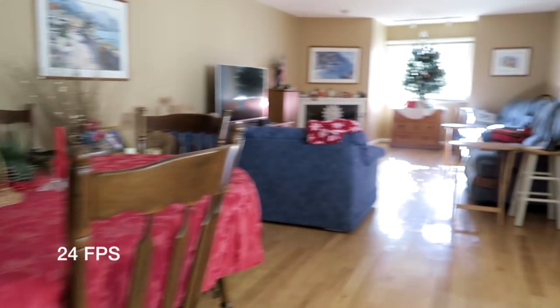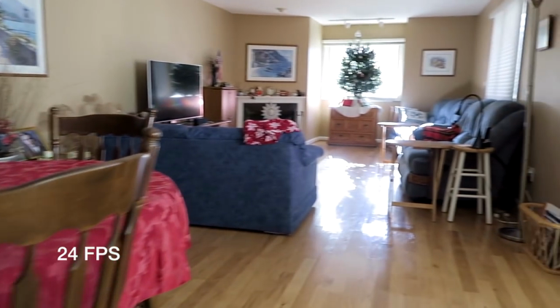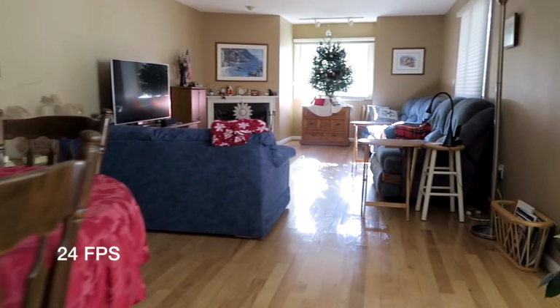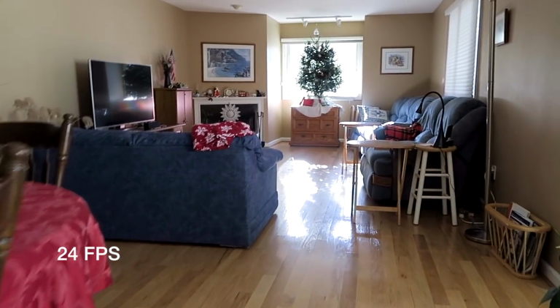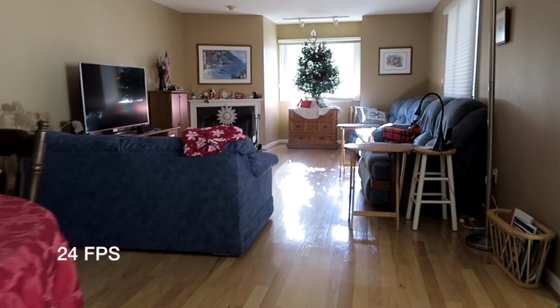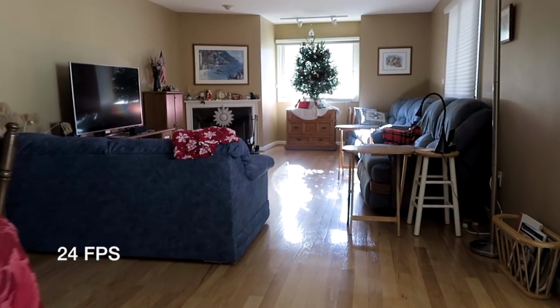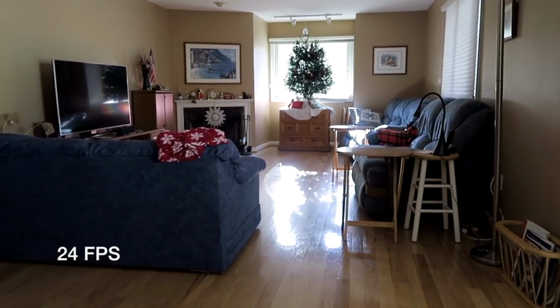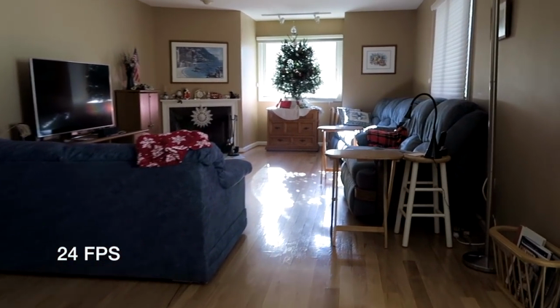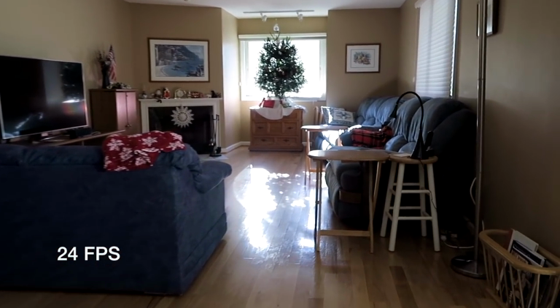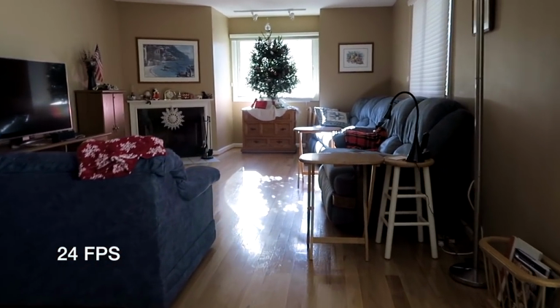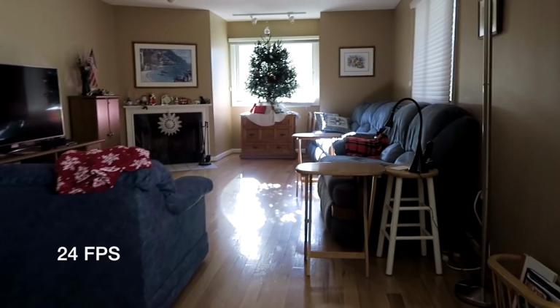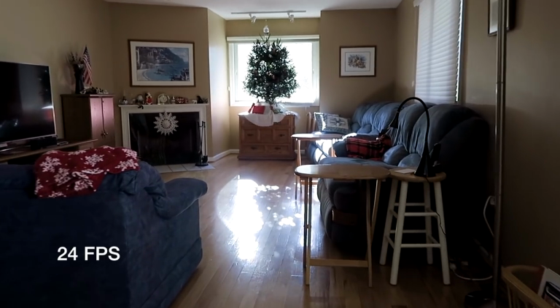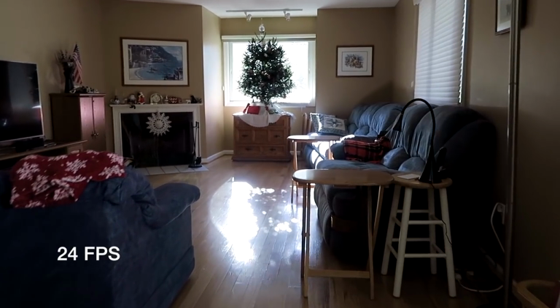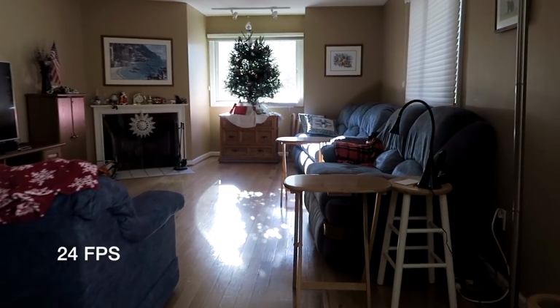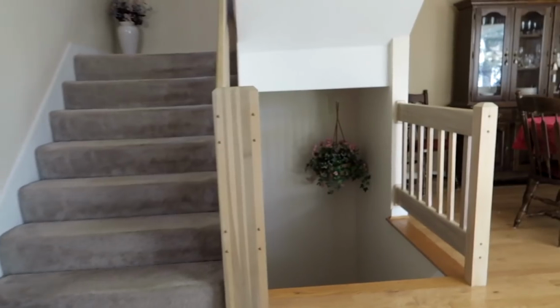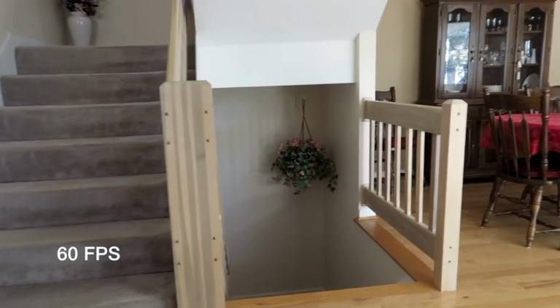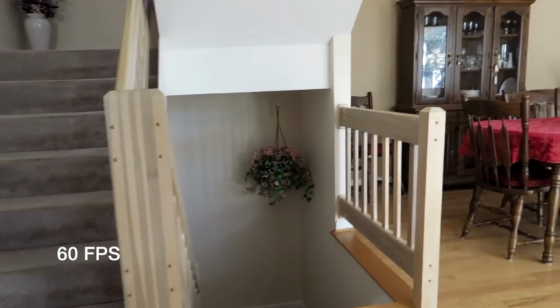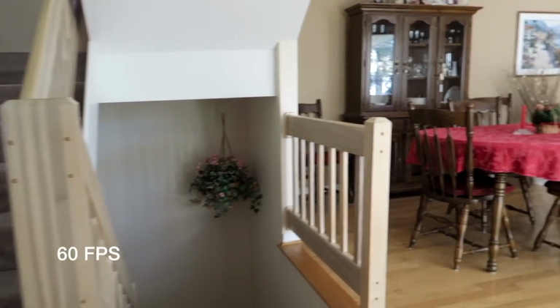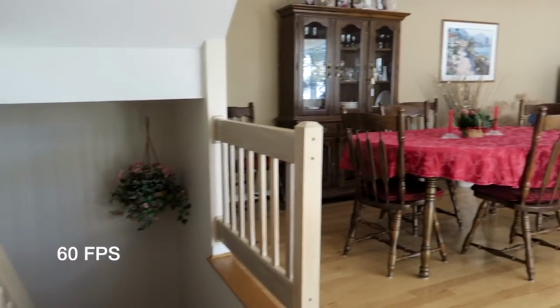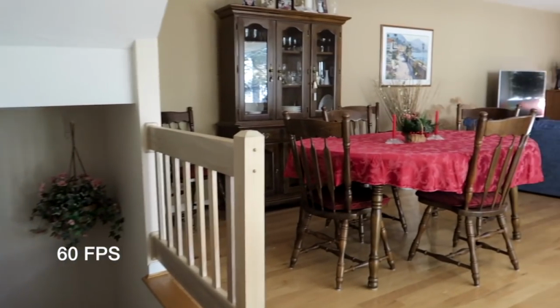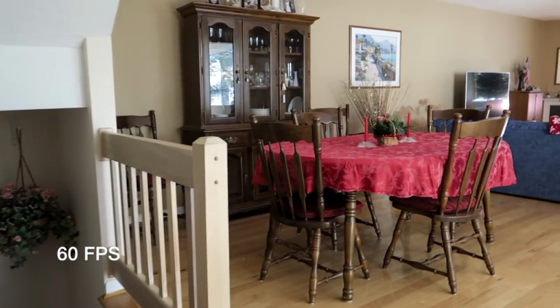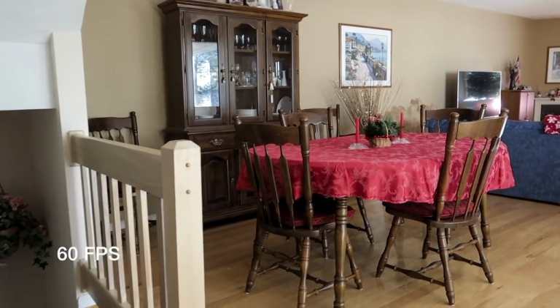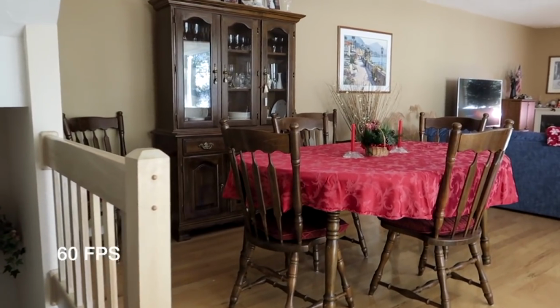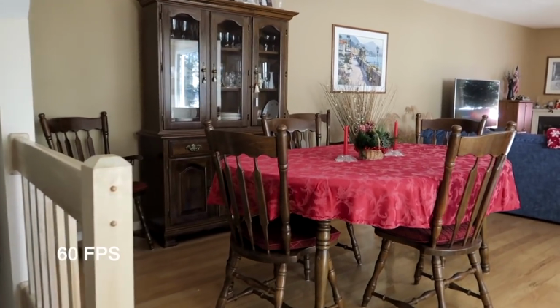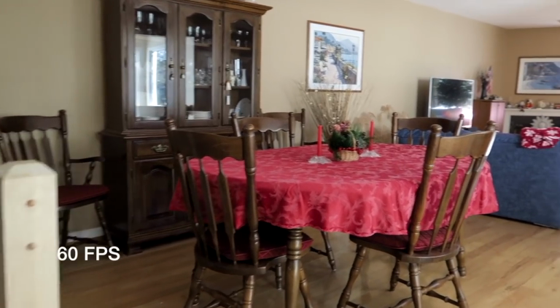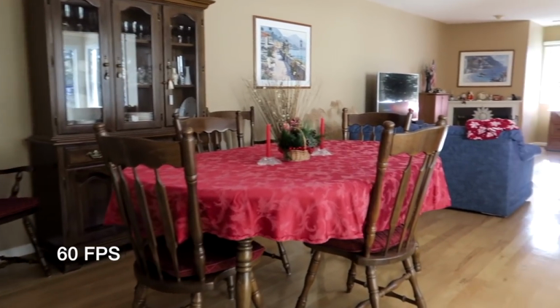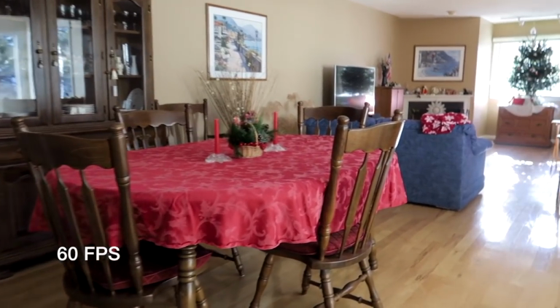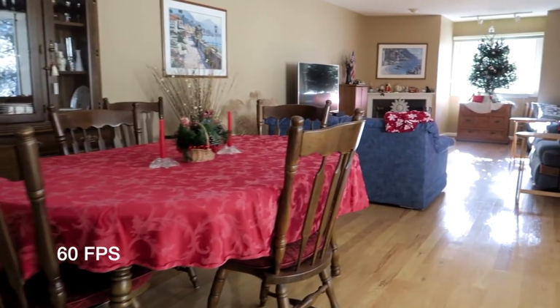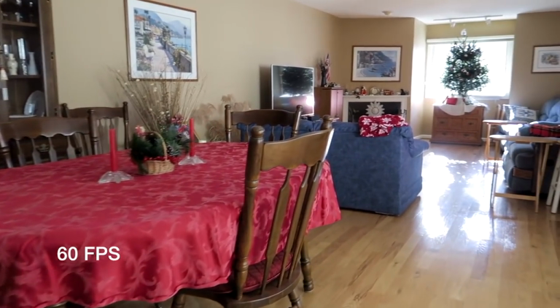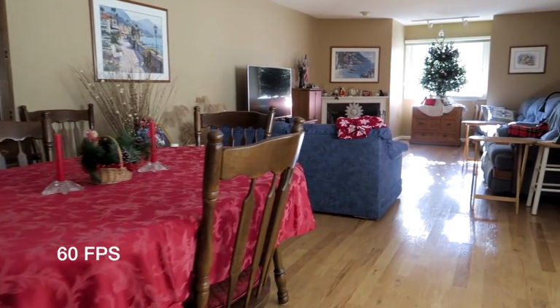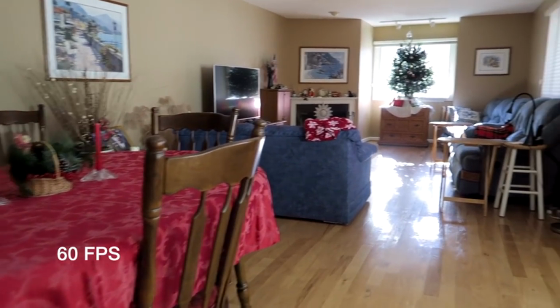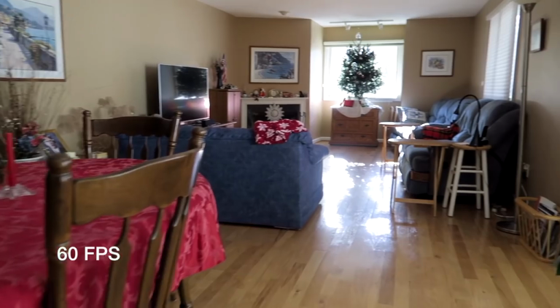The image is fairly jittery when the camera is moving very quickly, so I decided to switch to 60 frames, and I got a much better result.